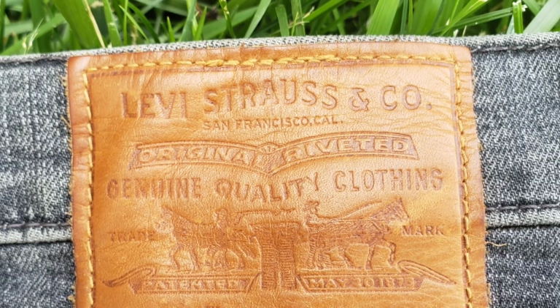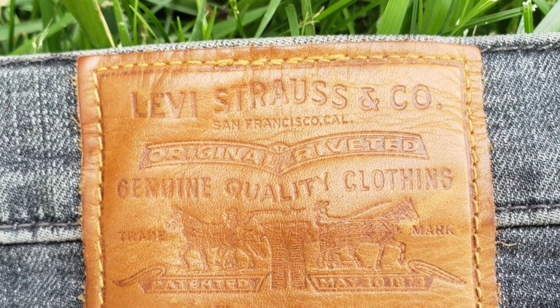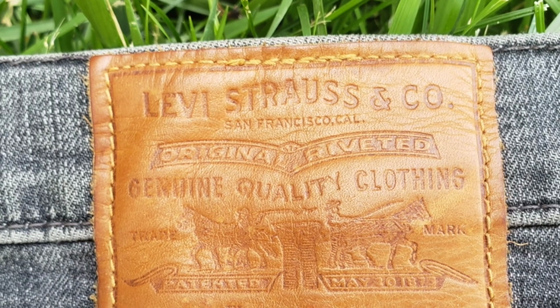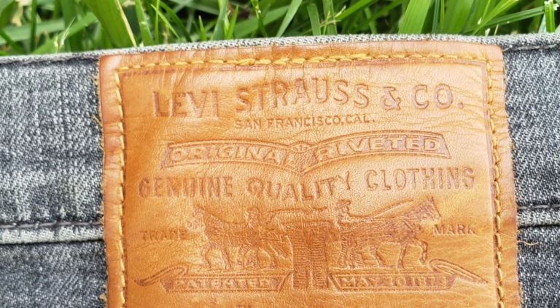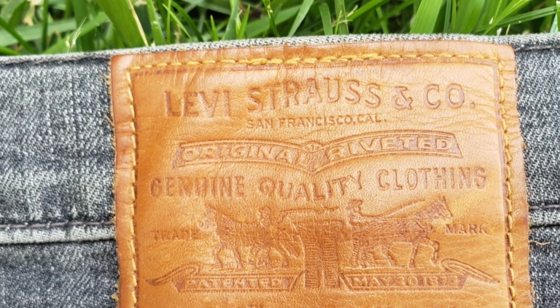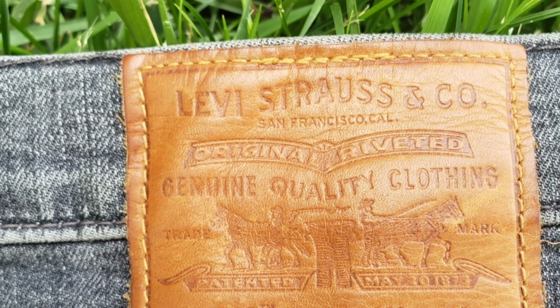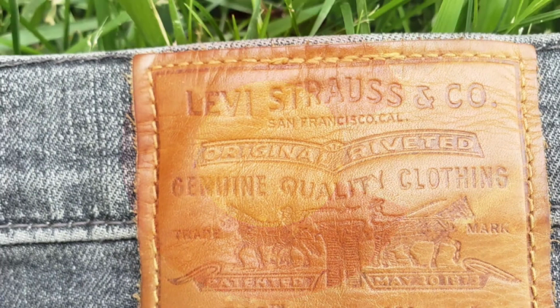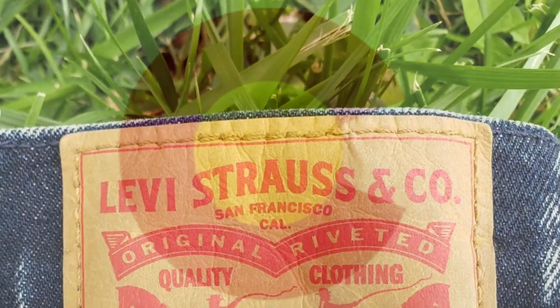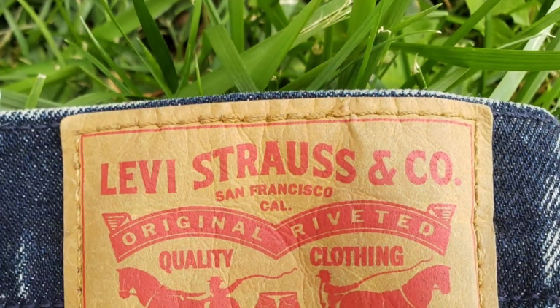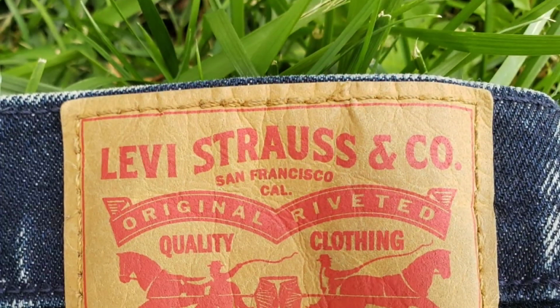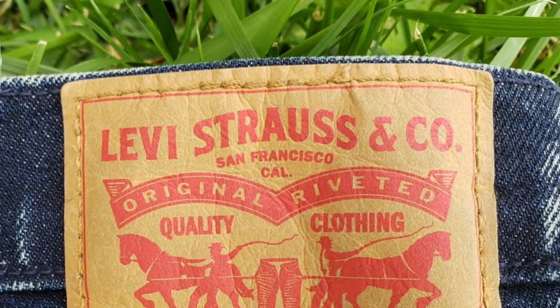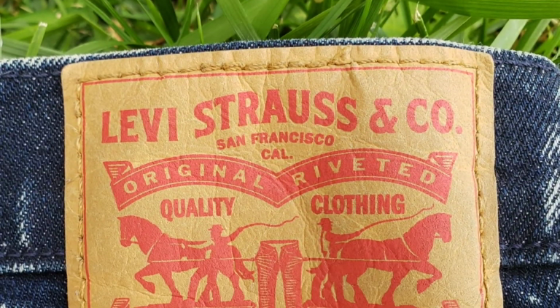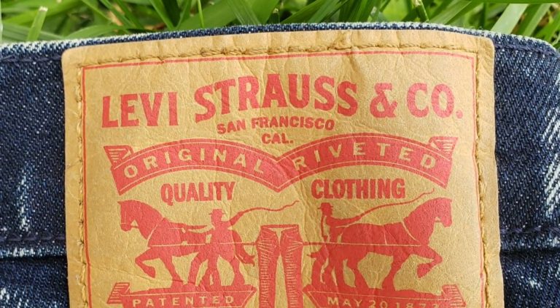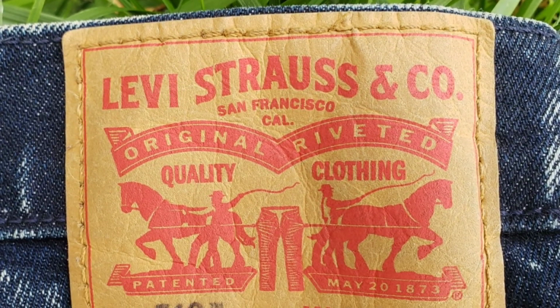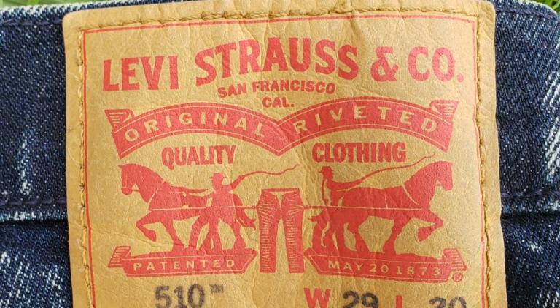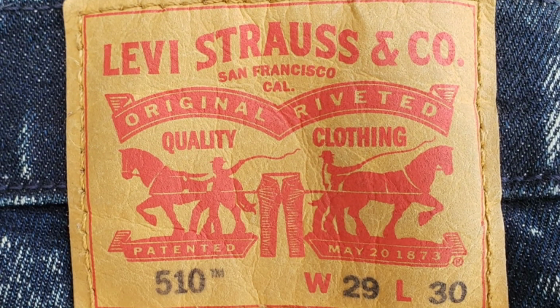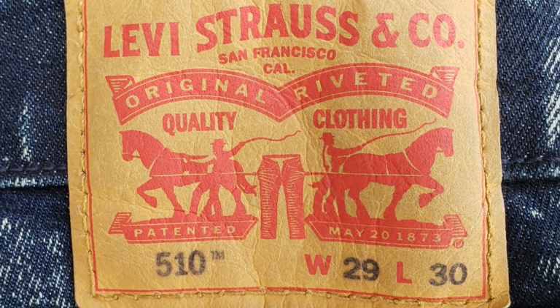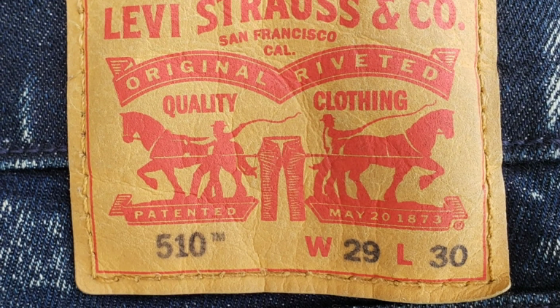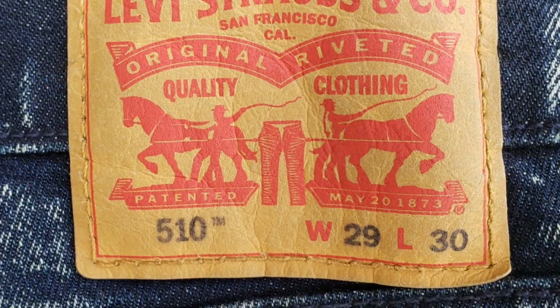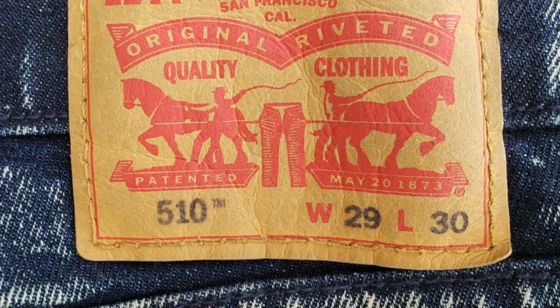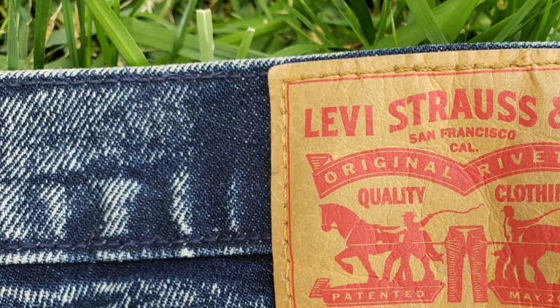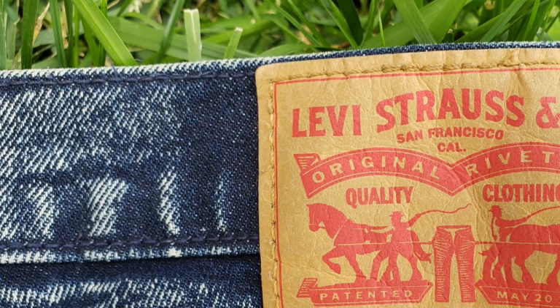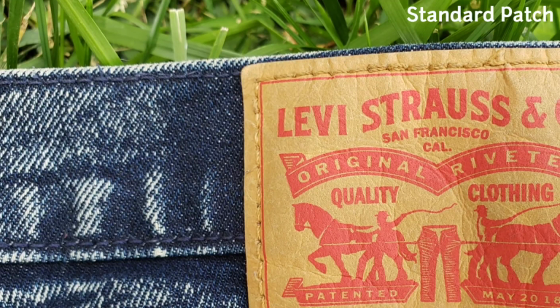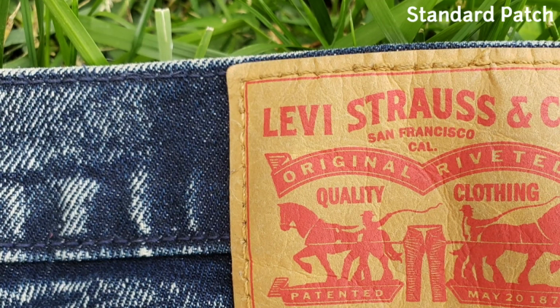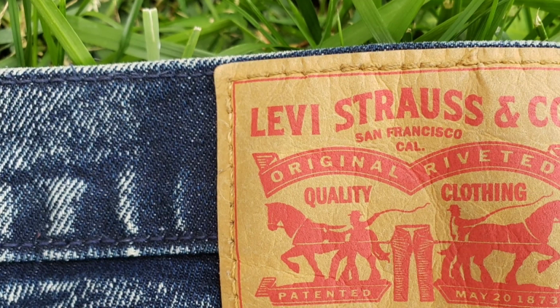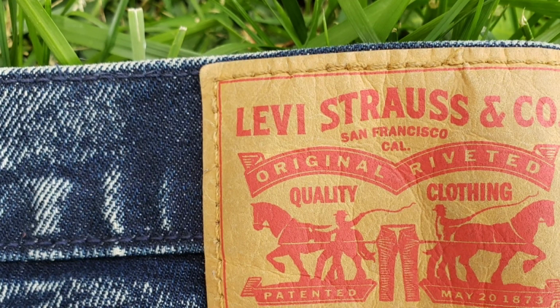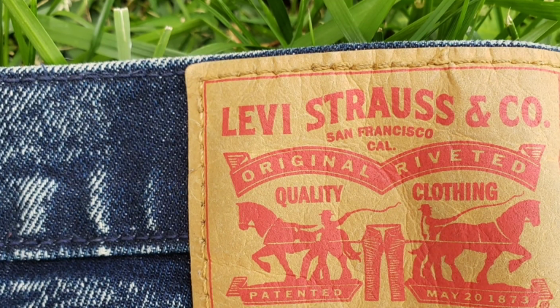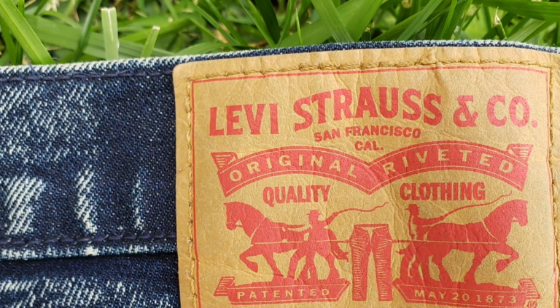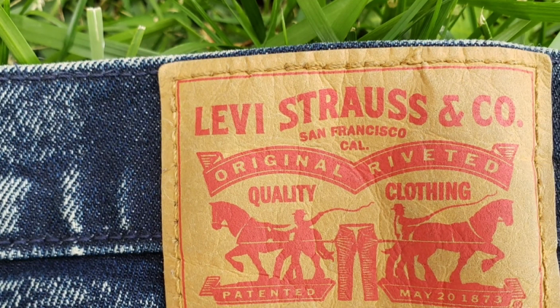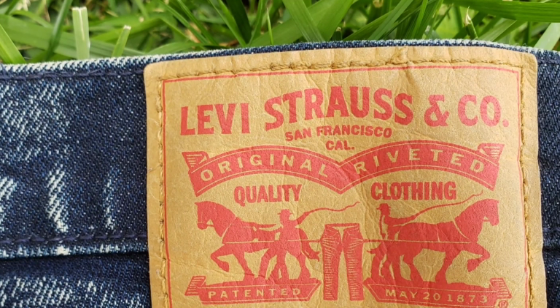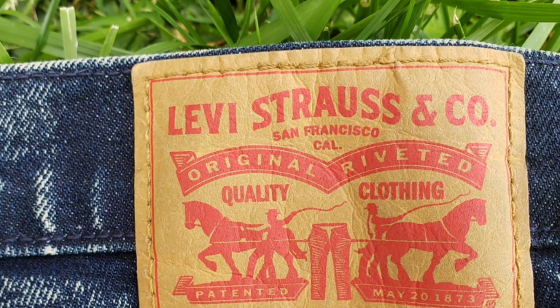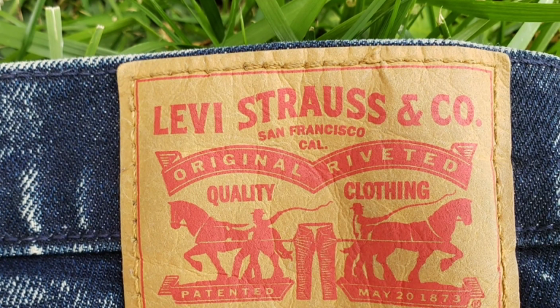The Levi's 510 premium skinny fit jeans have a genuine leather patch sewn into the garment, while the regular Levi's 510 skinny fit jeans have a standard or regular patch sewn into it.